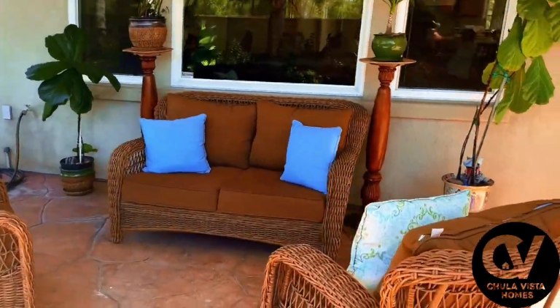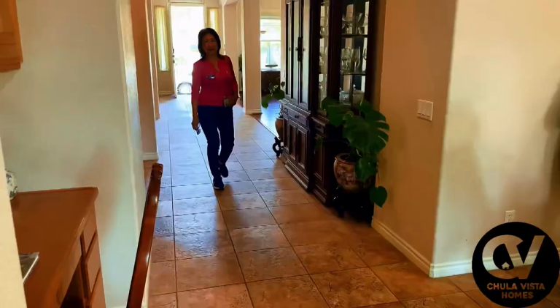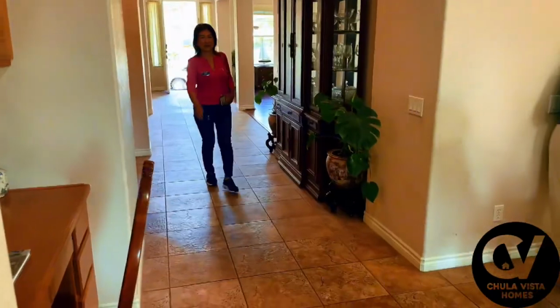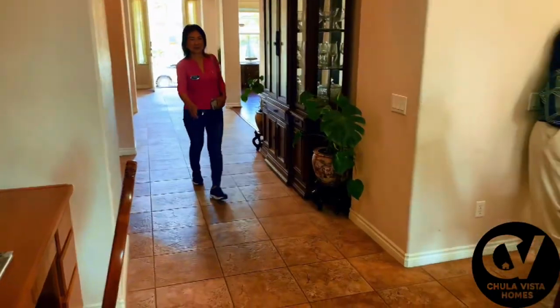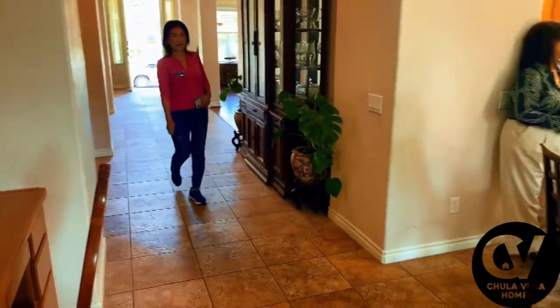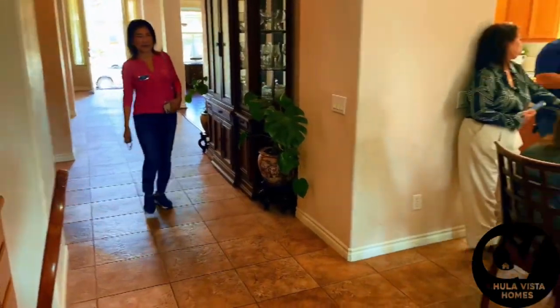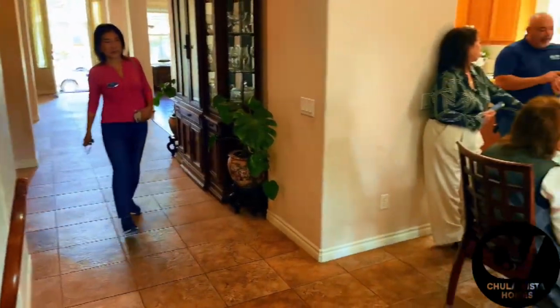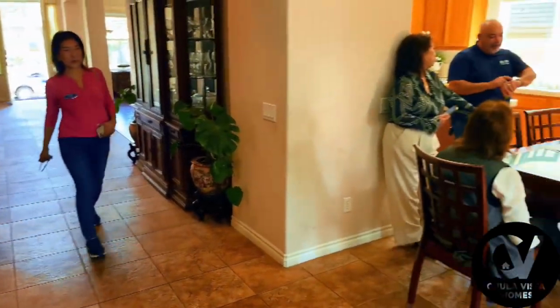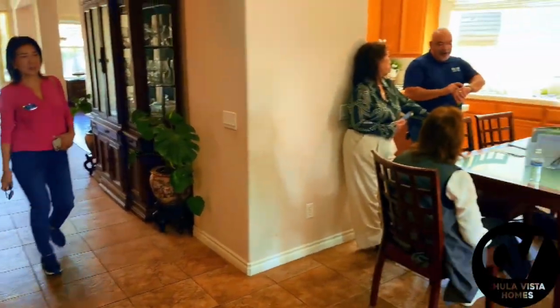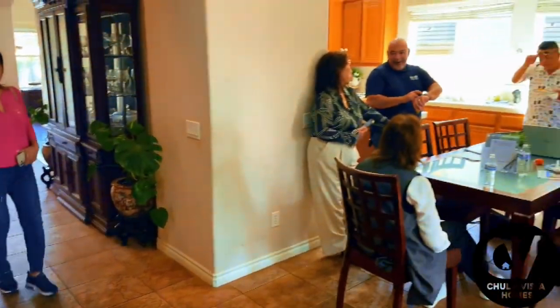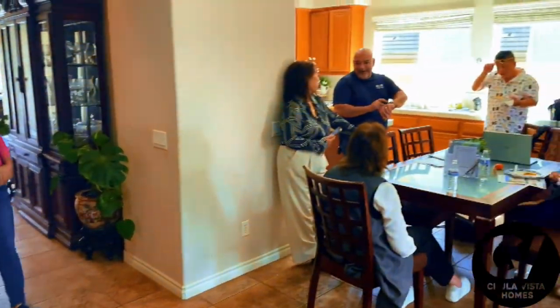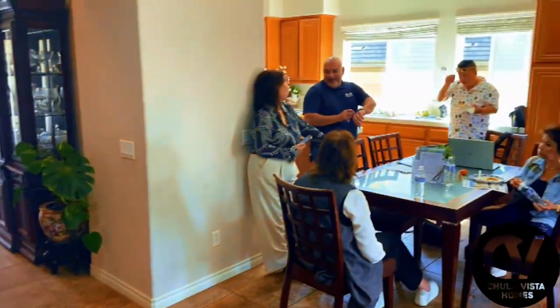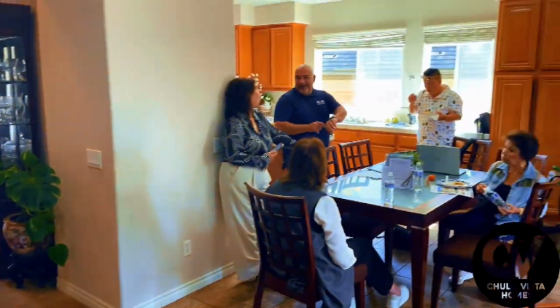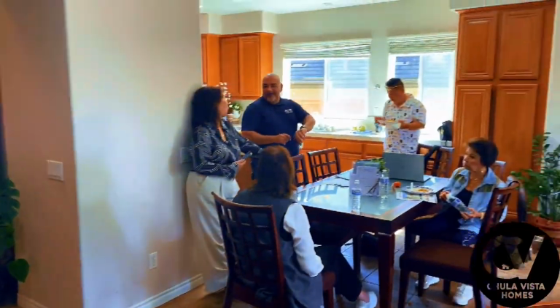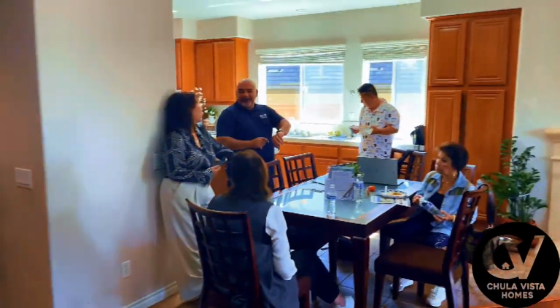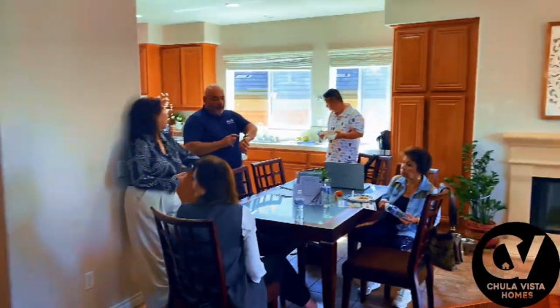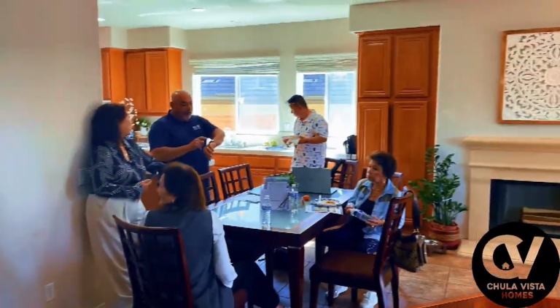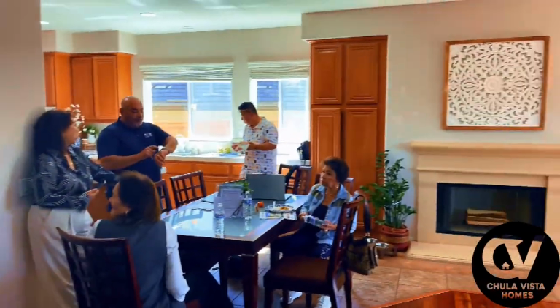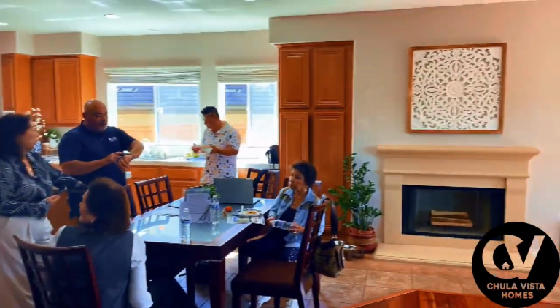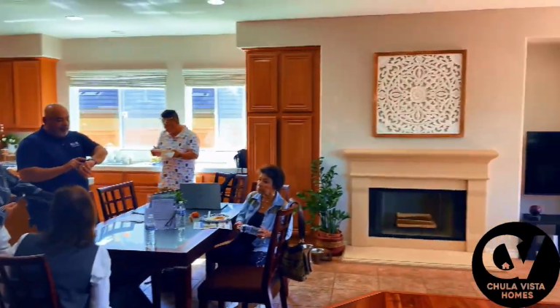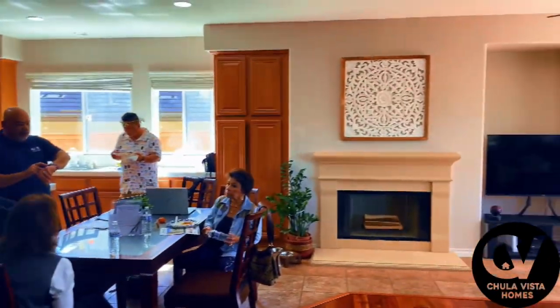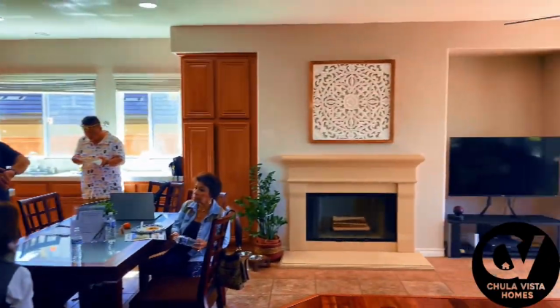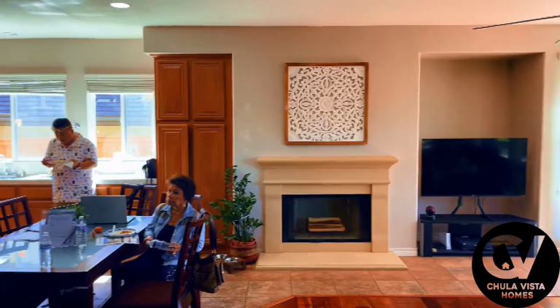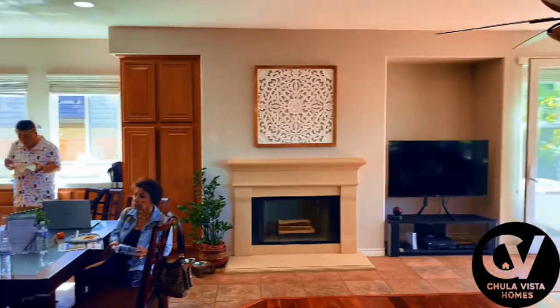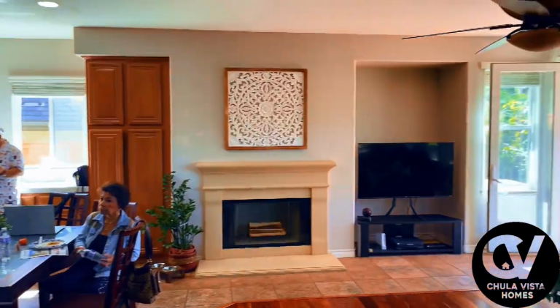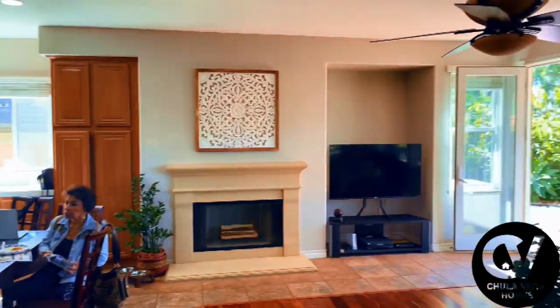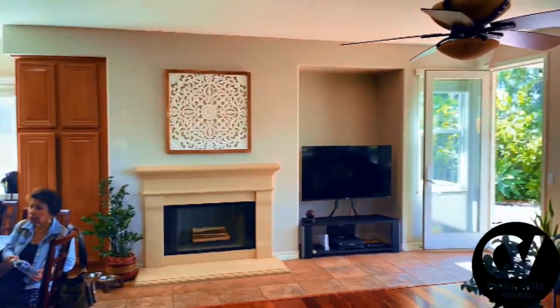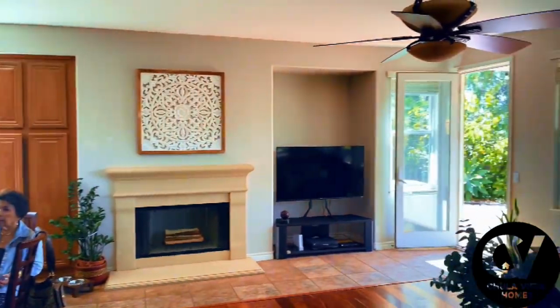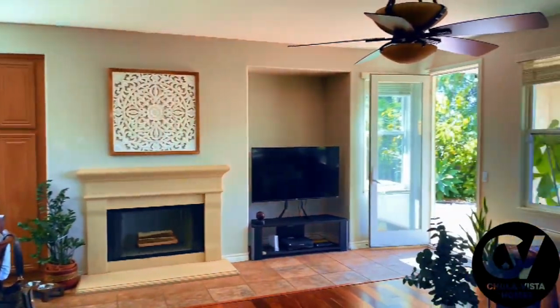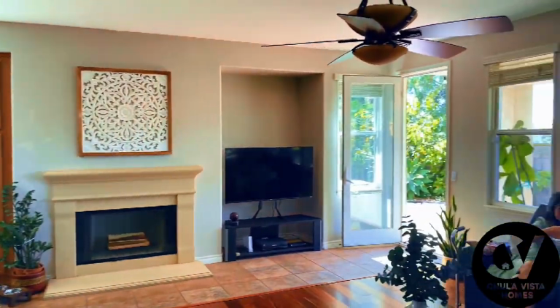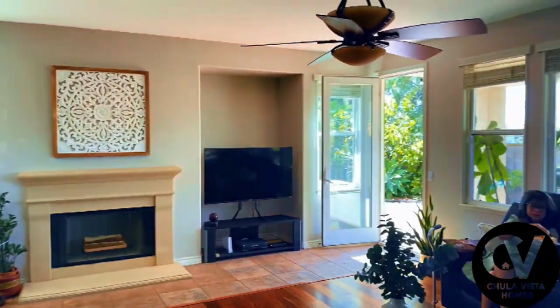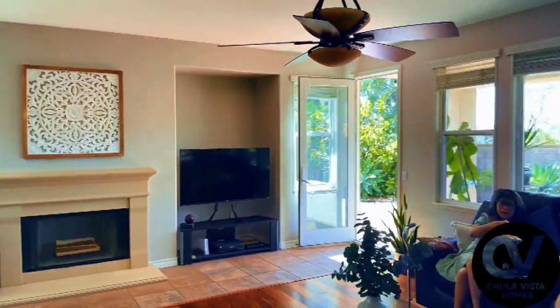During the broker open house, we had 30 real estate professionals tour the home for their clients.